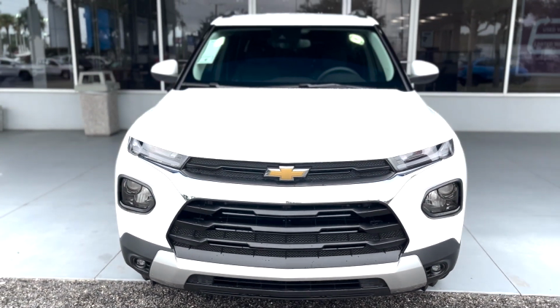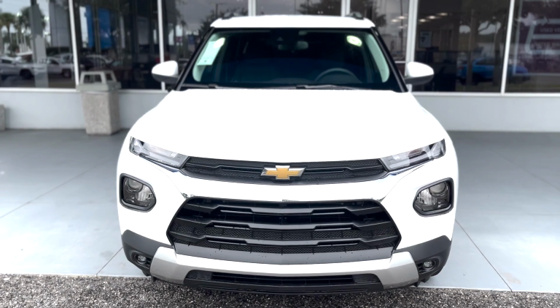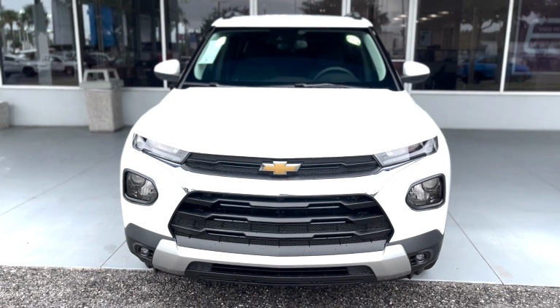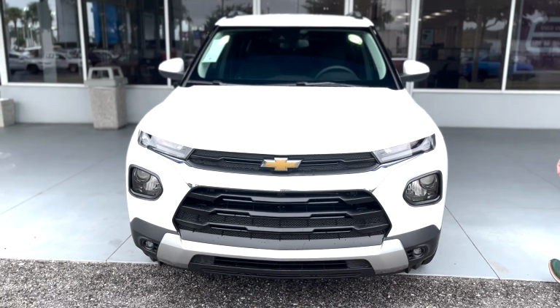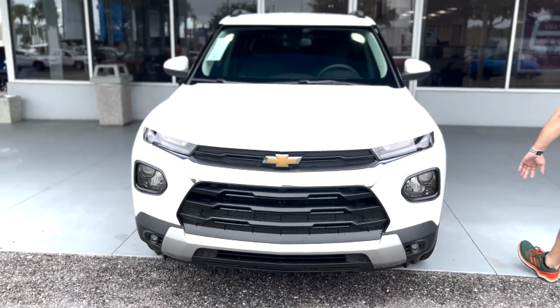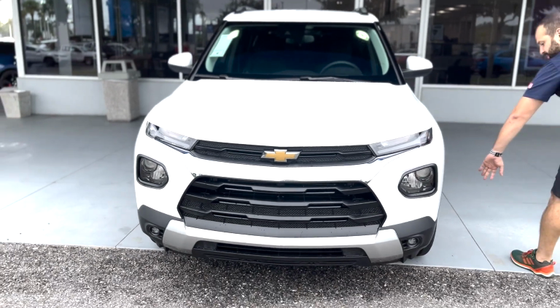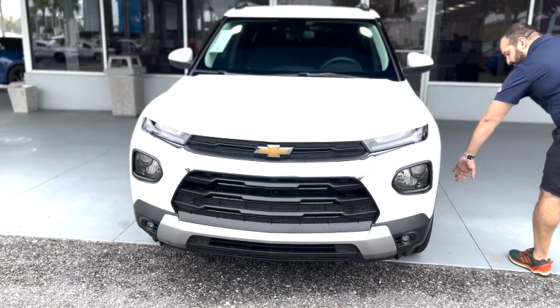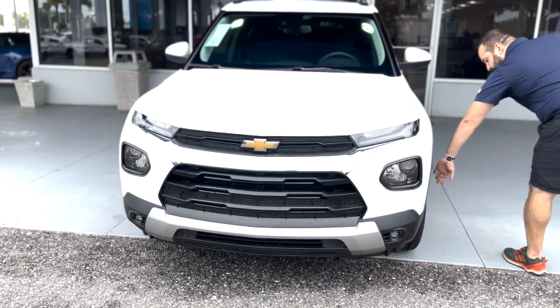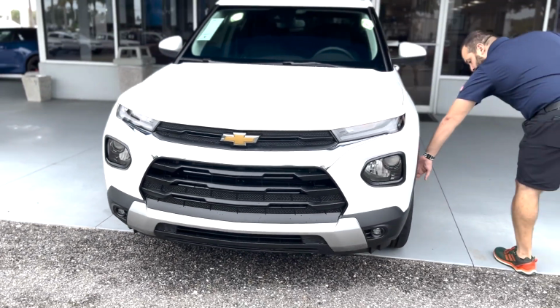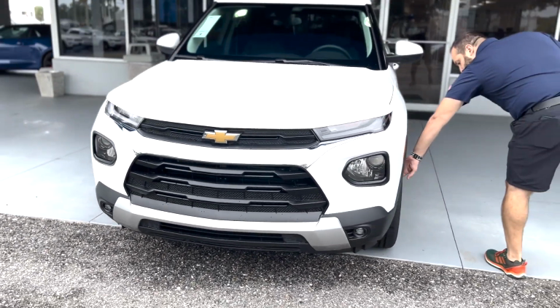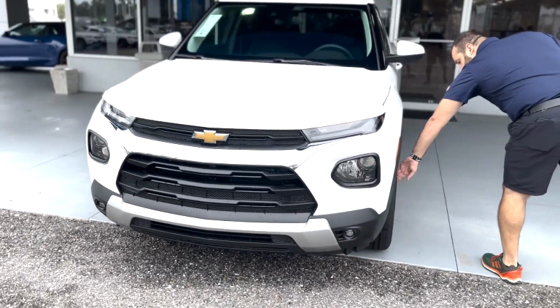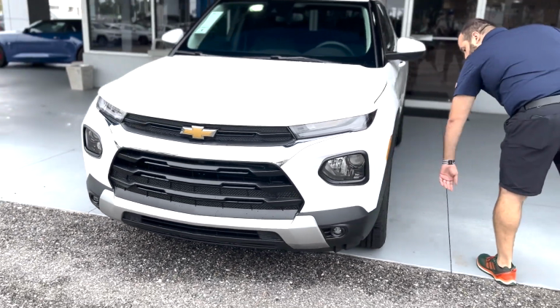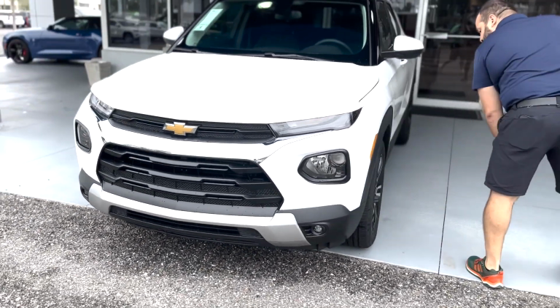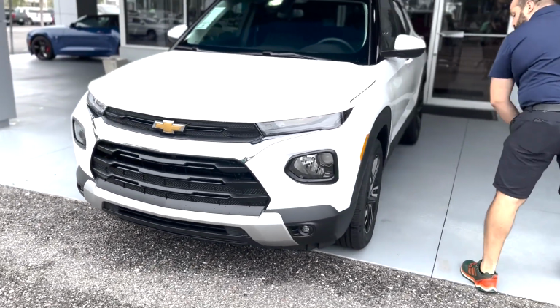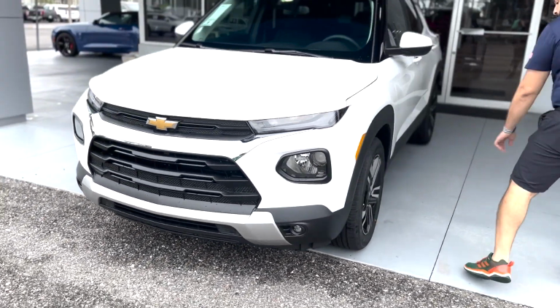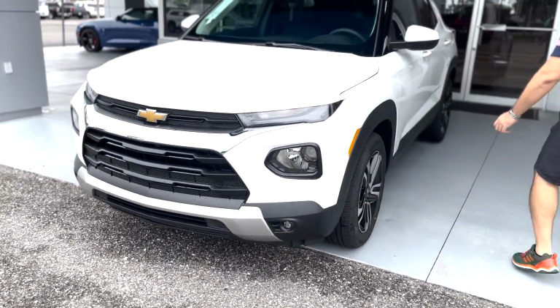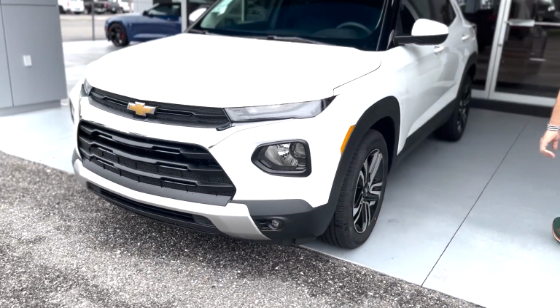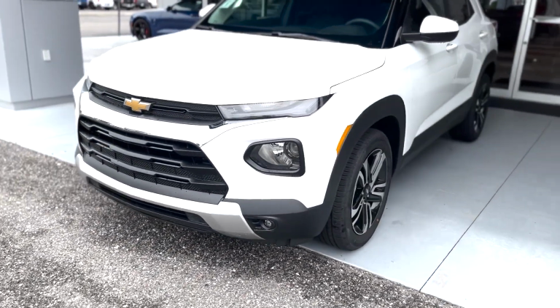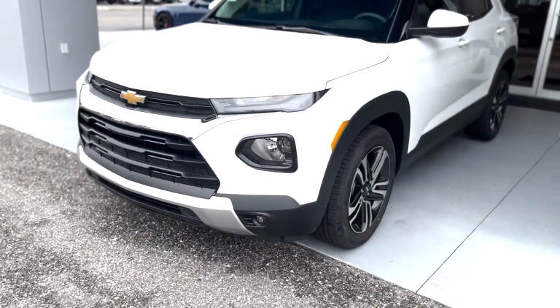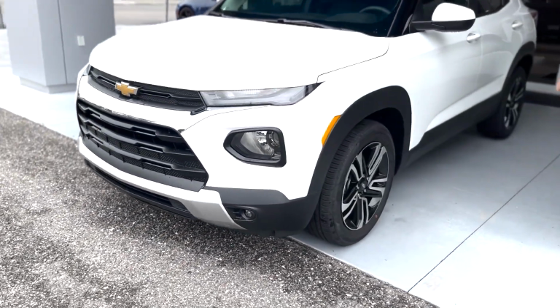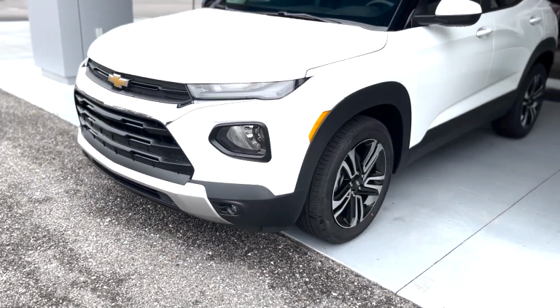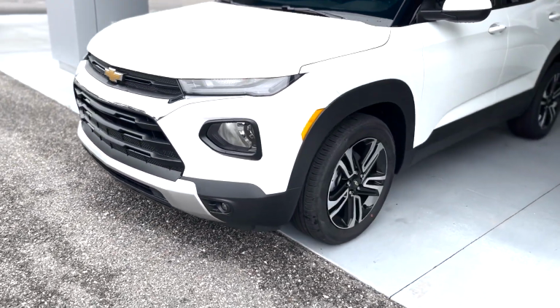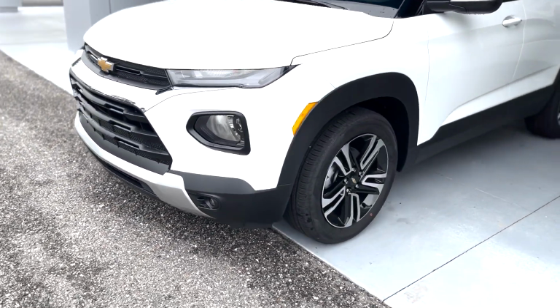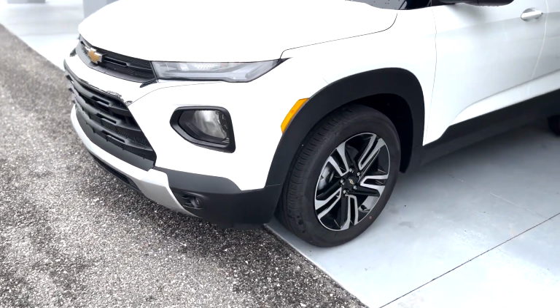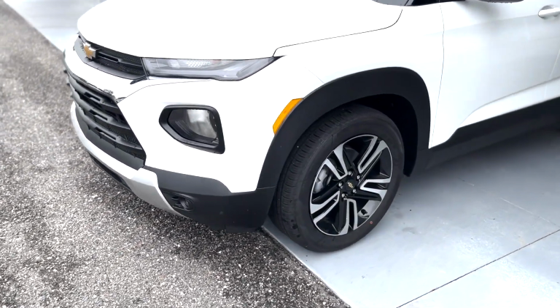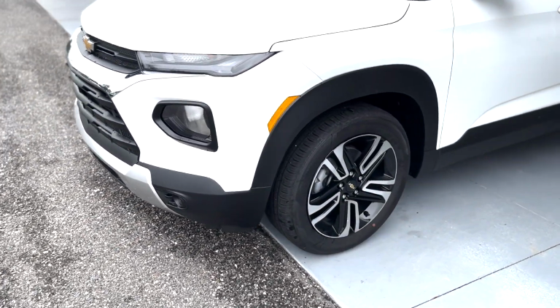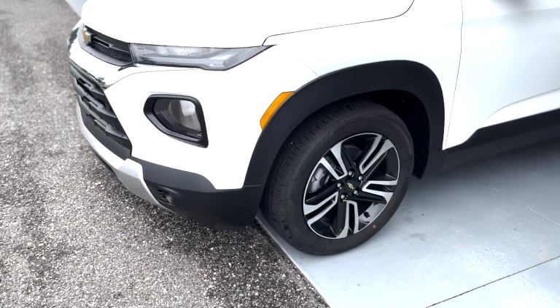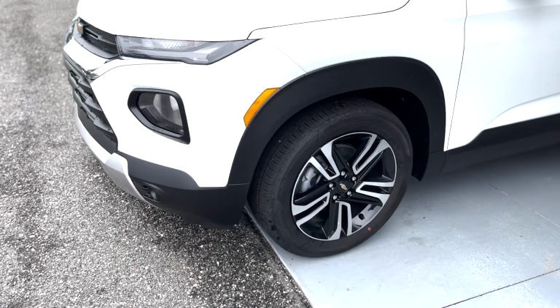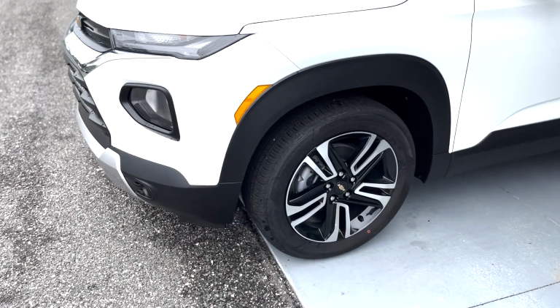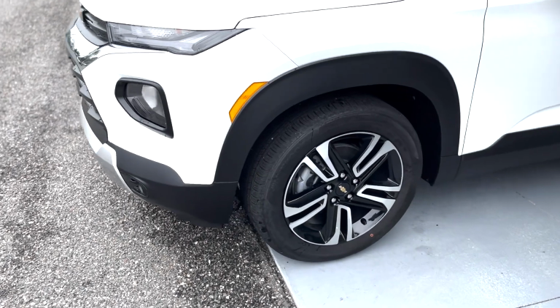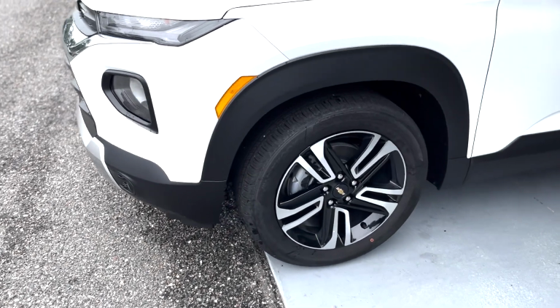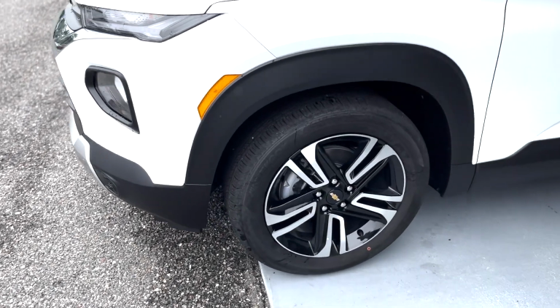Here we have 18-inch wheels — those are the alloy, the aluminum alloy wheels.